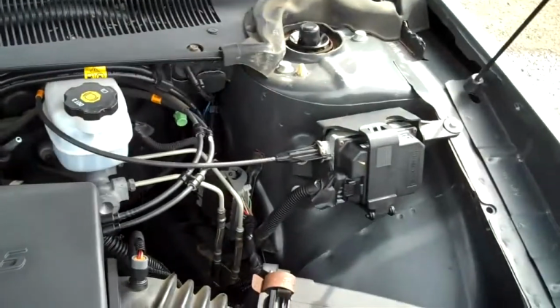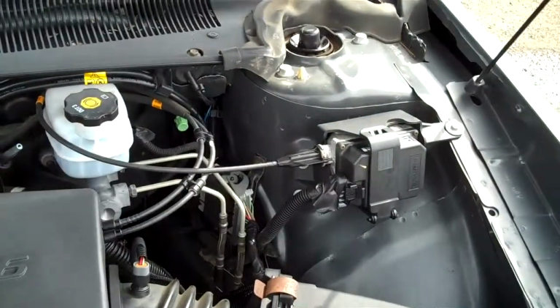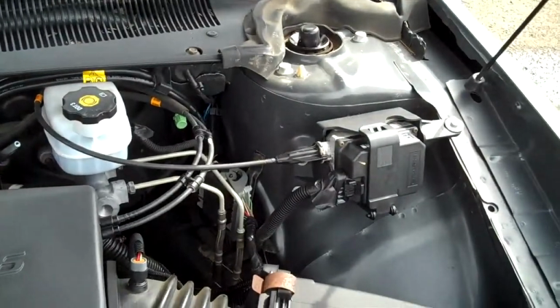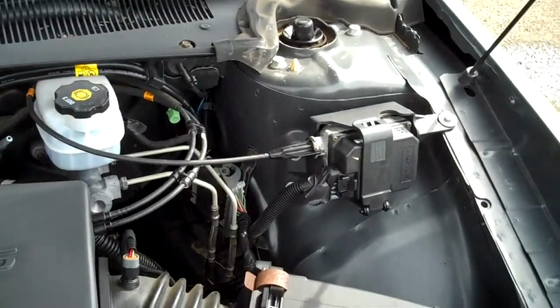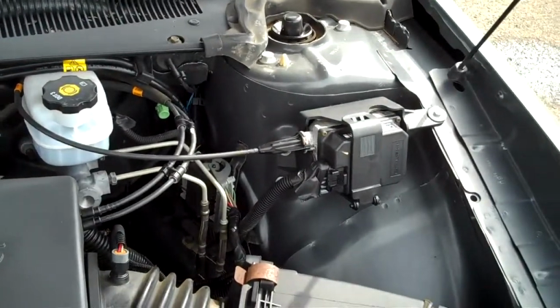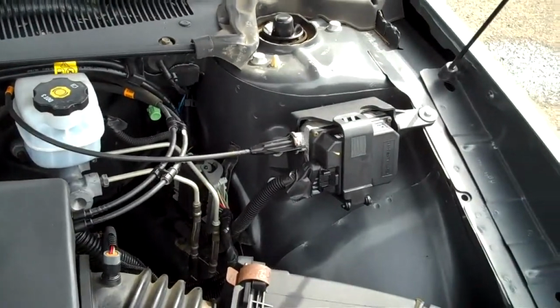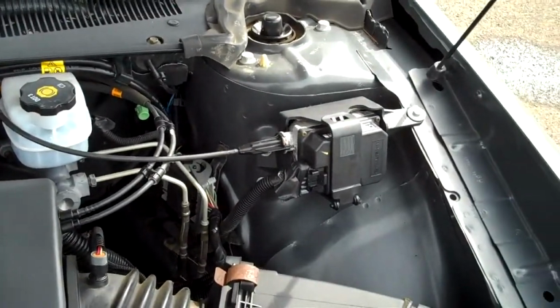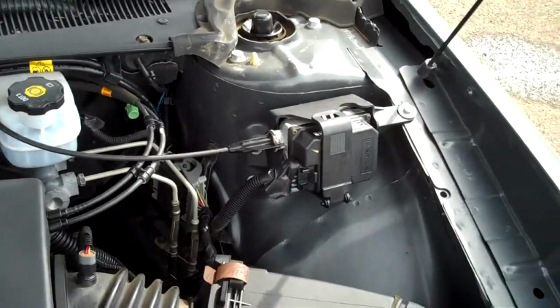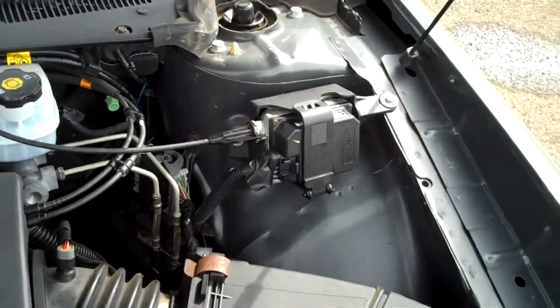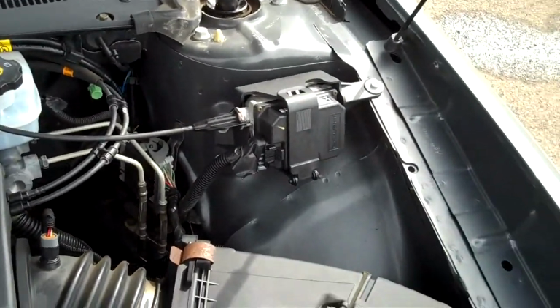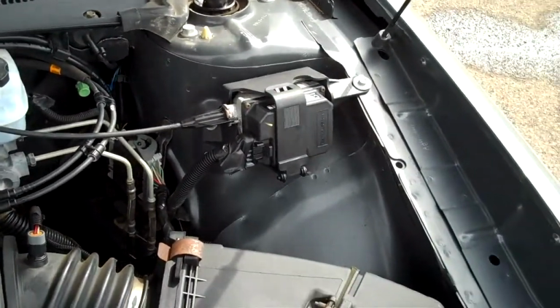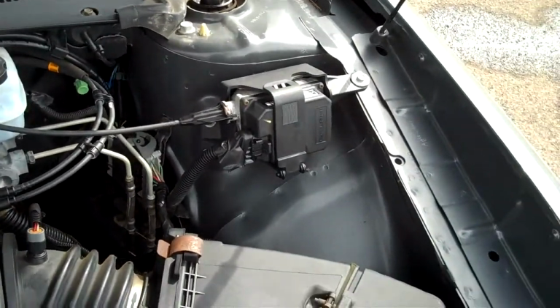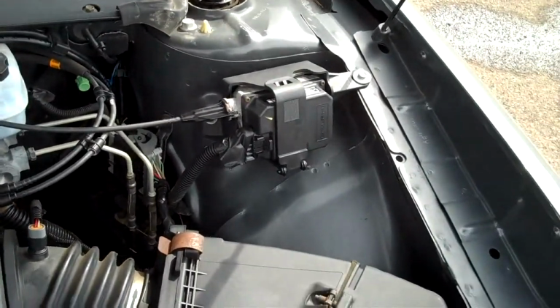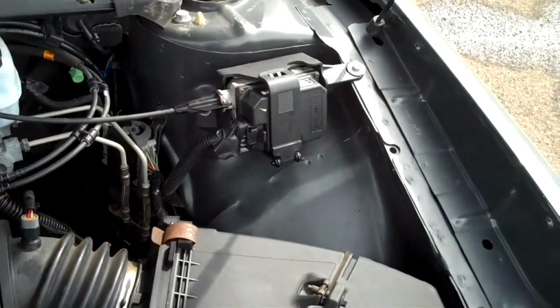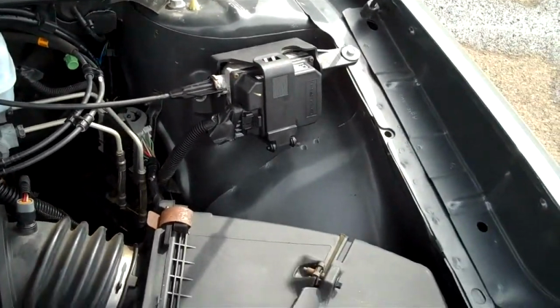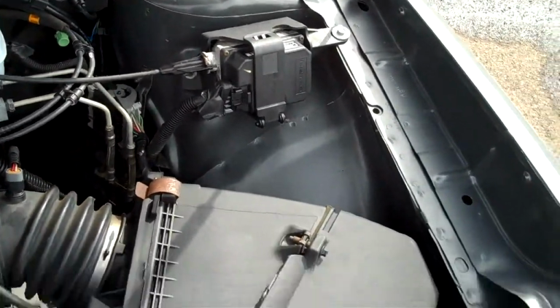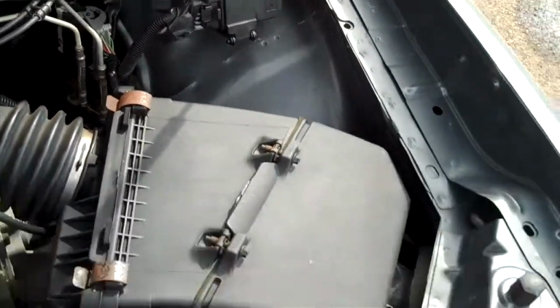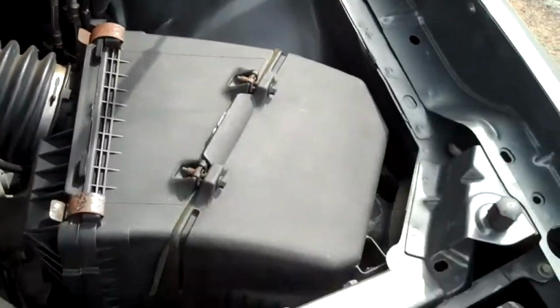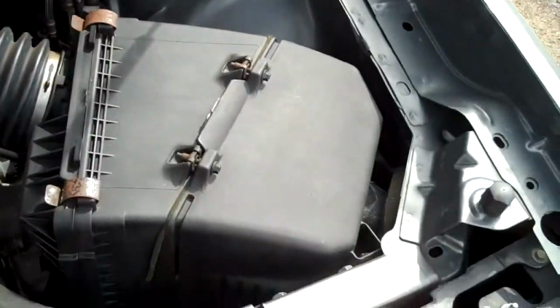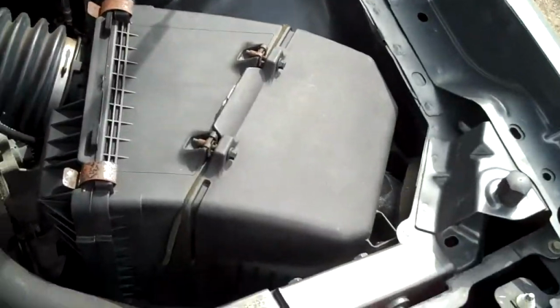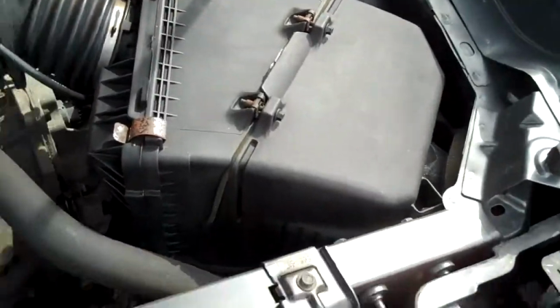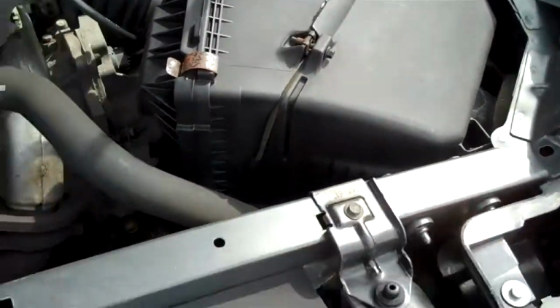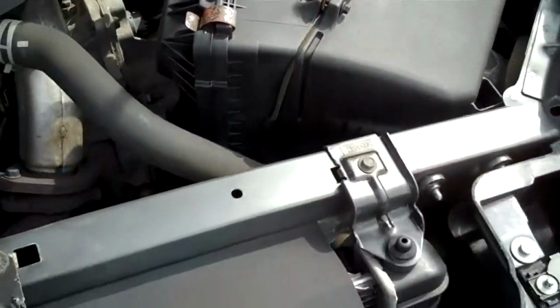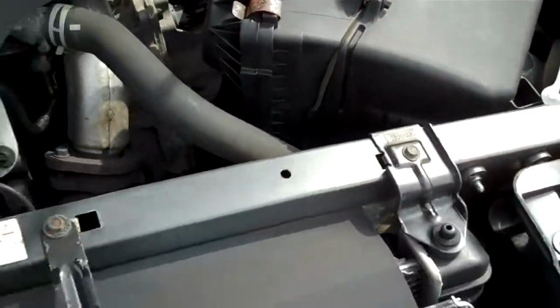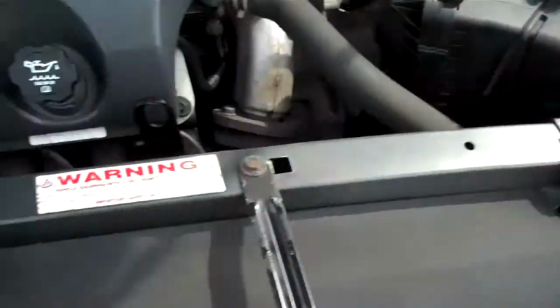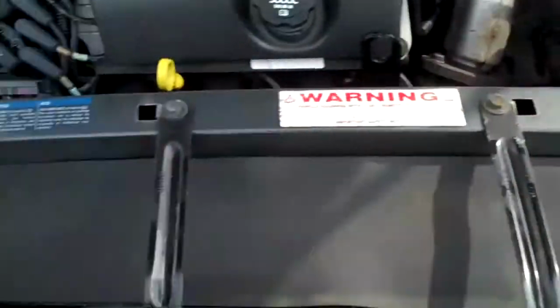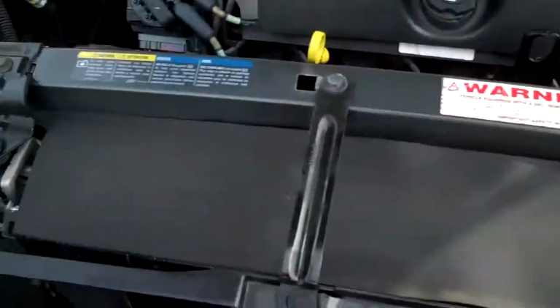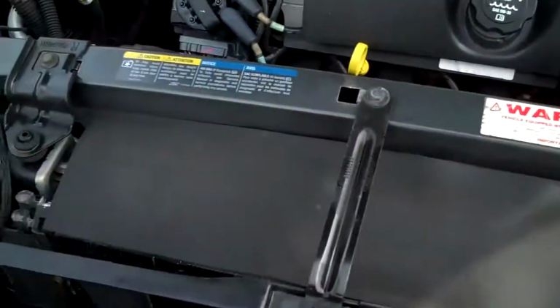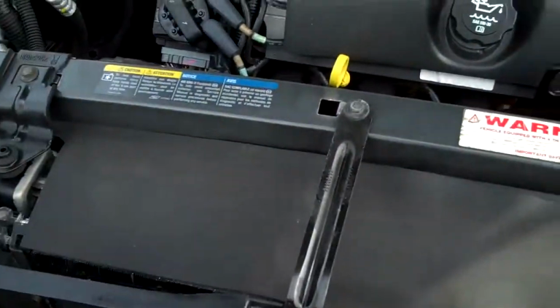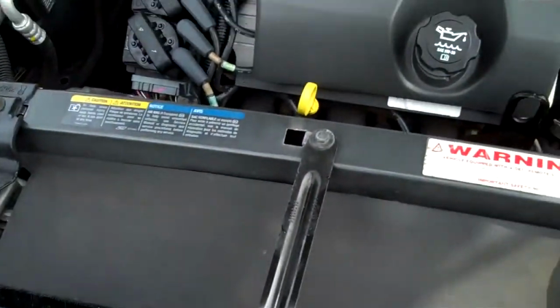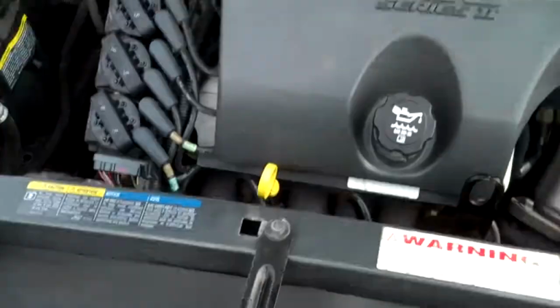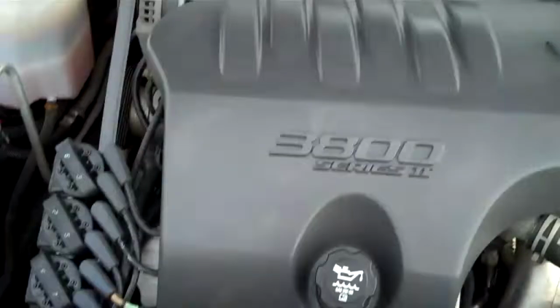This car will last you. Actually, it'll outlast you. Just a wonderful car, and it's not going to last long on the lot.